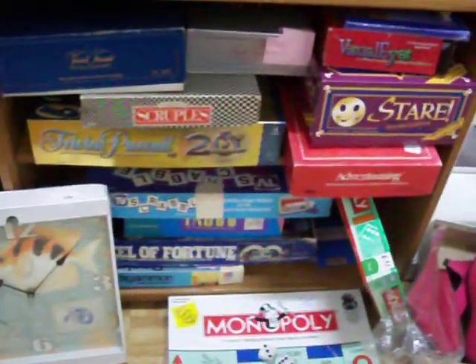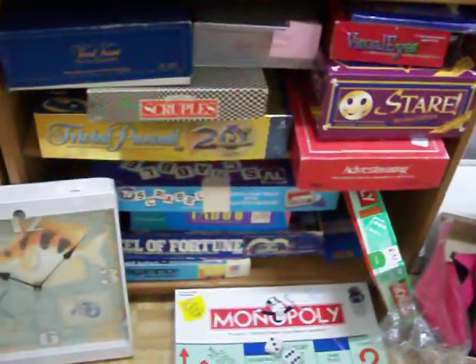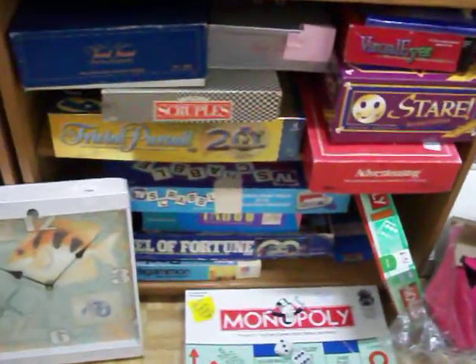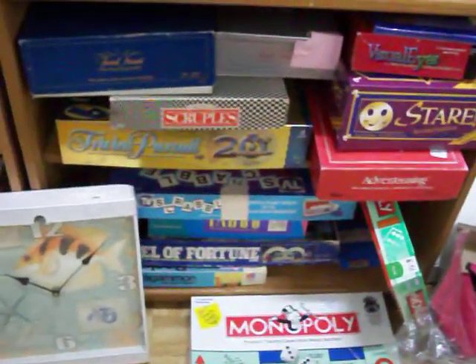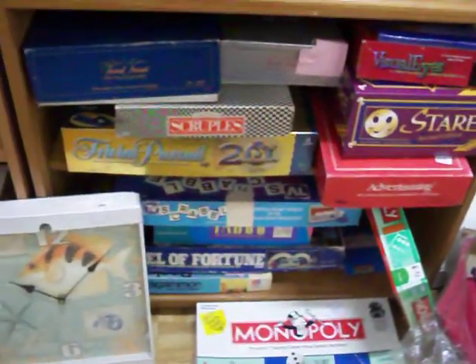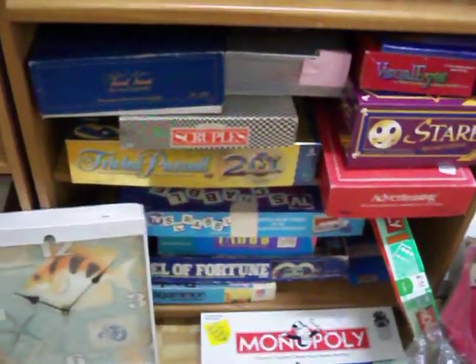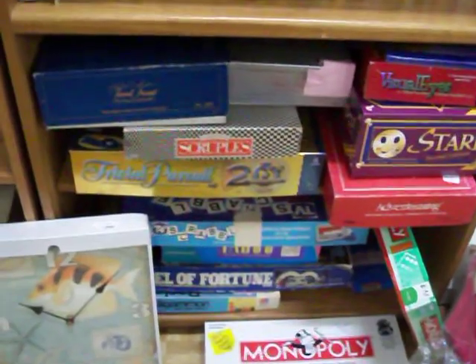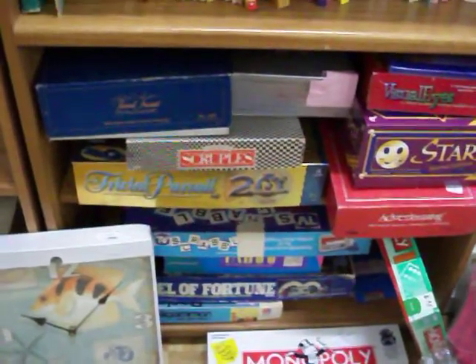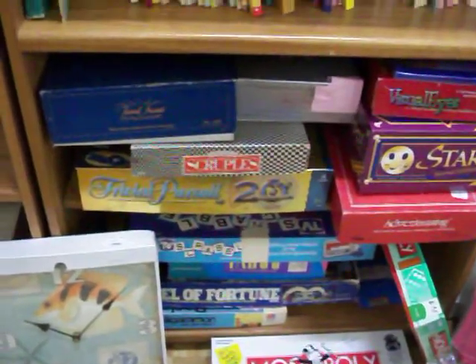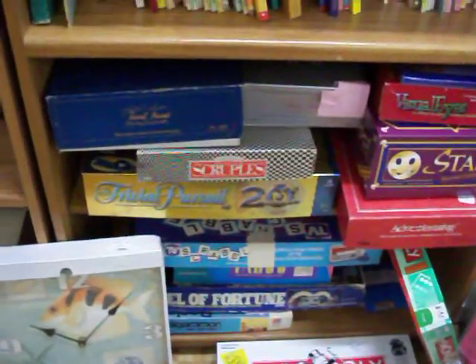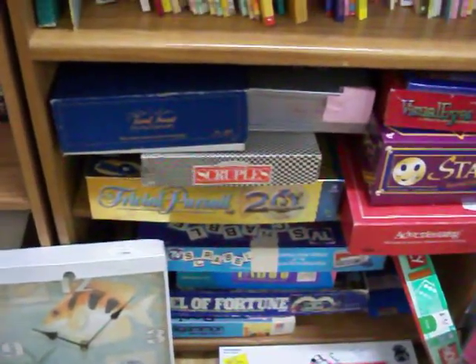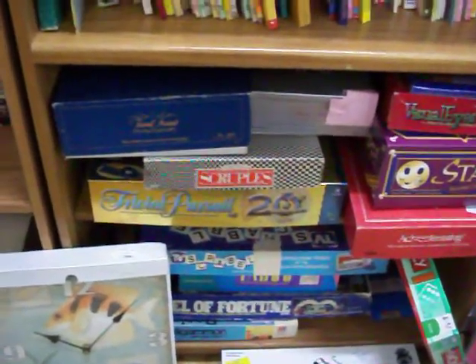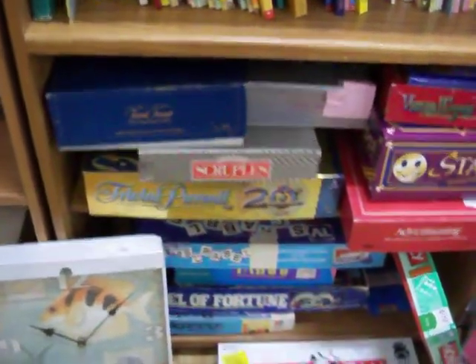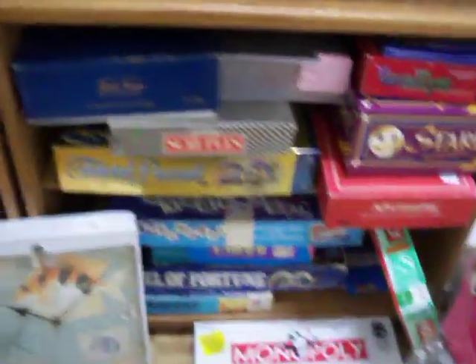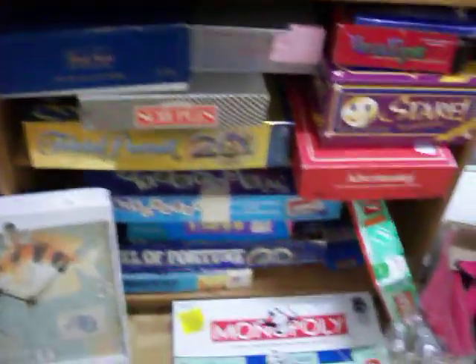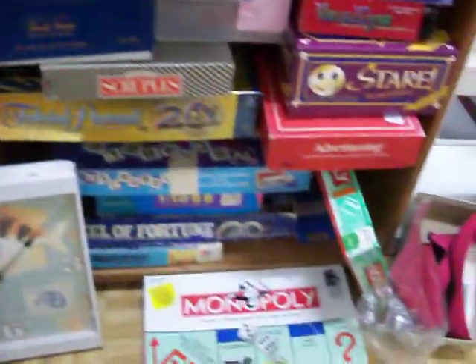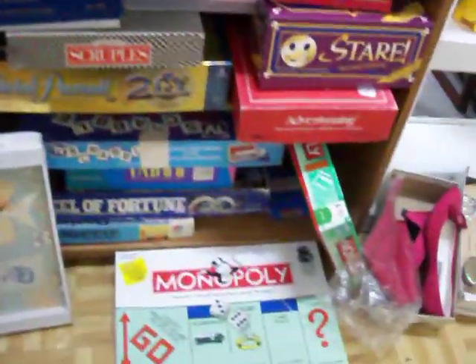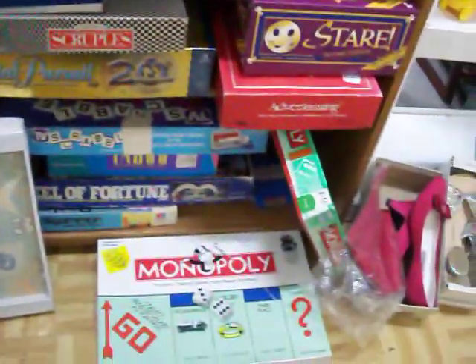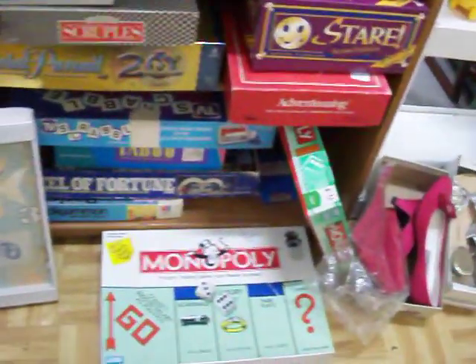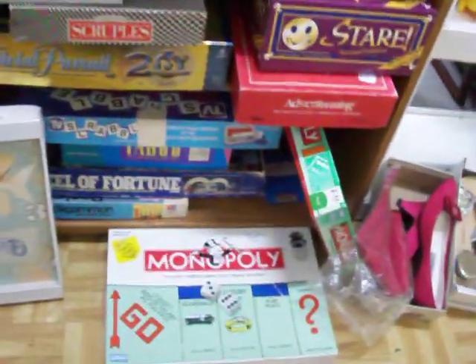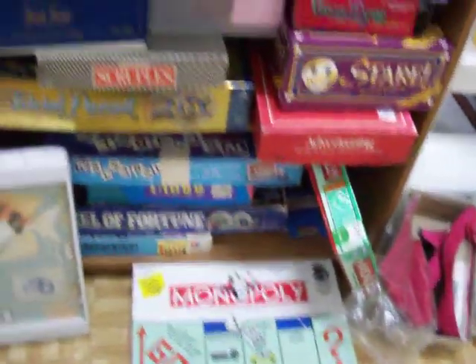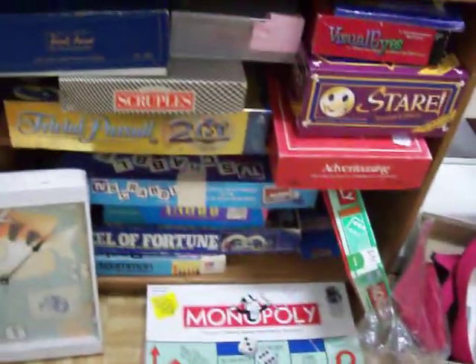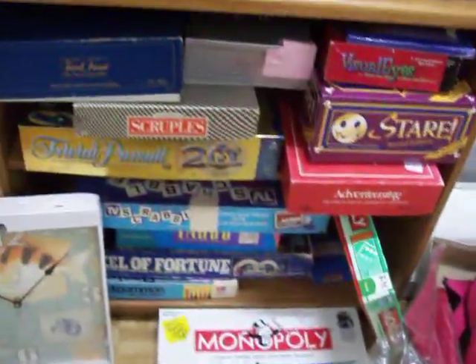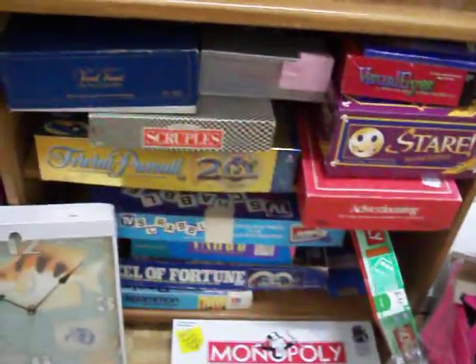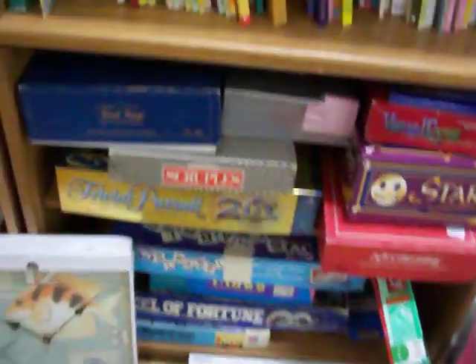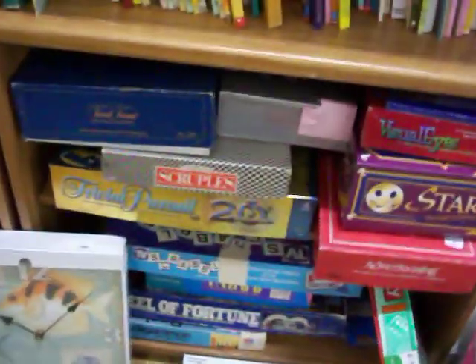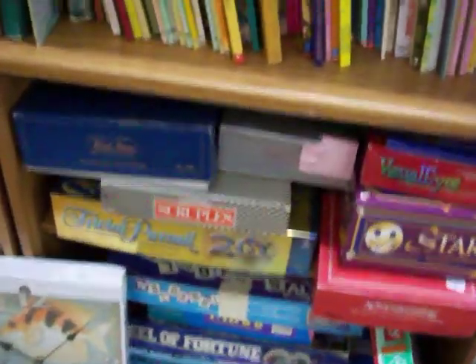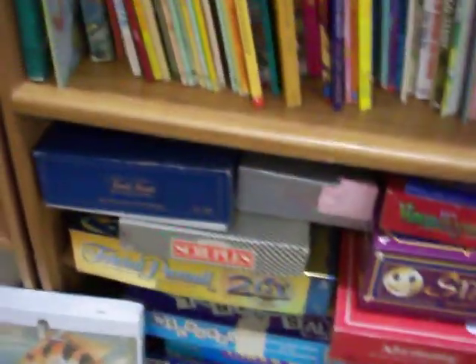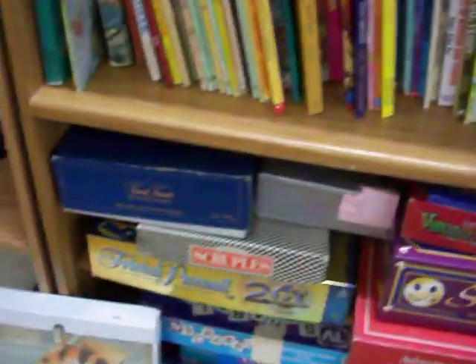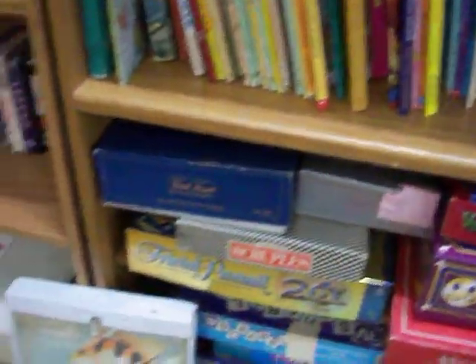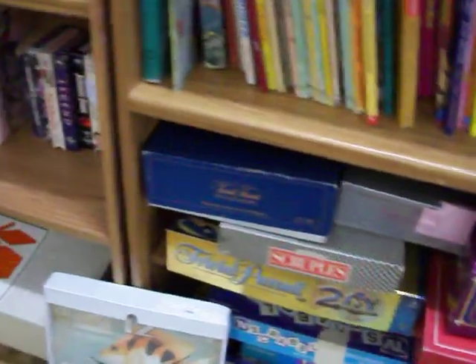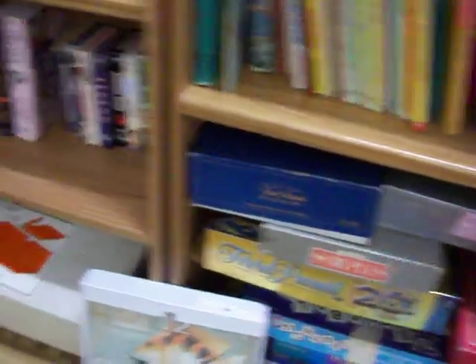Got a nice selection of games right here like Scruples. There's a couple of Monopolies and a couple of Trivial Pursuit games.